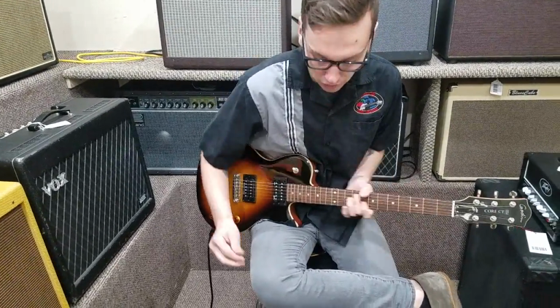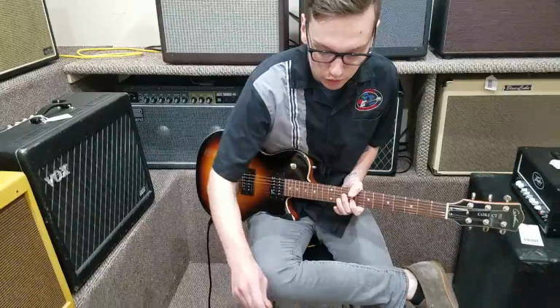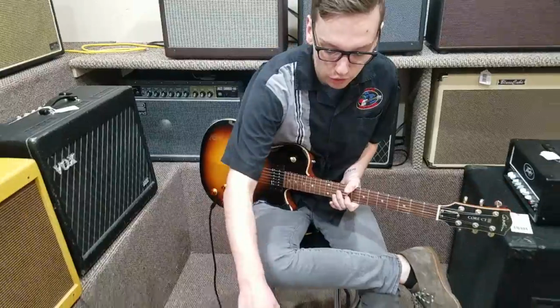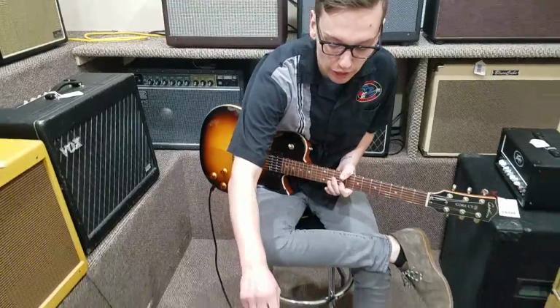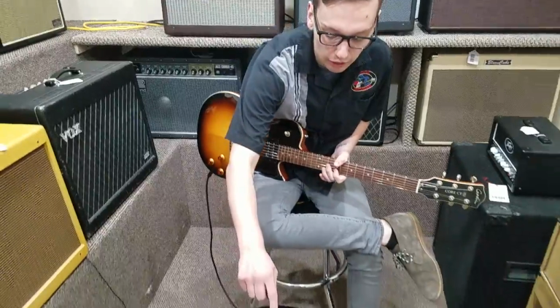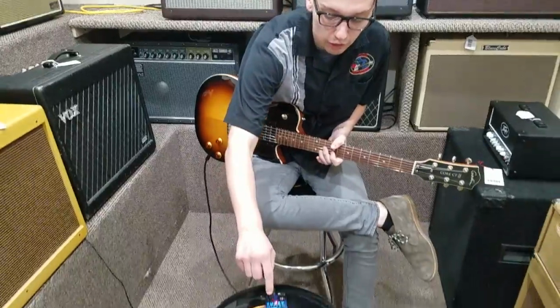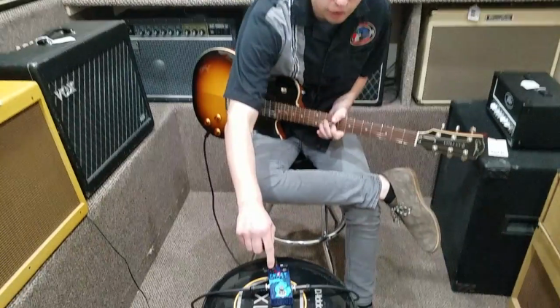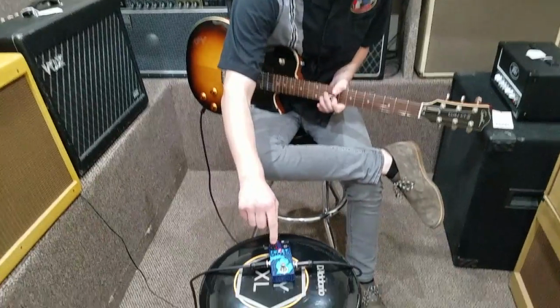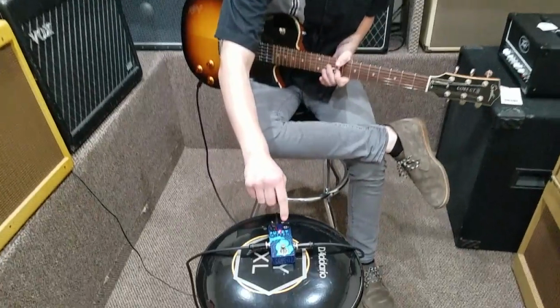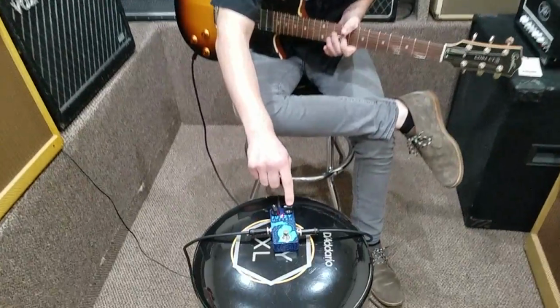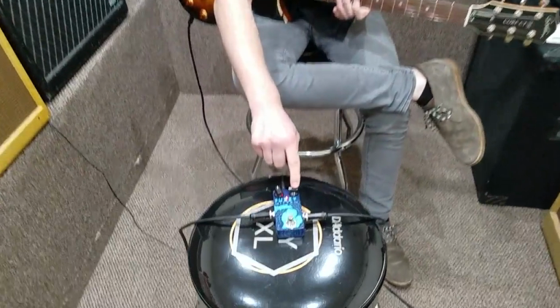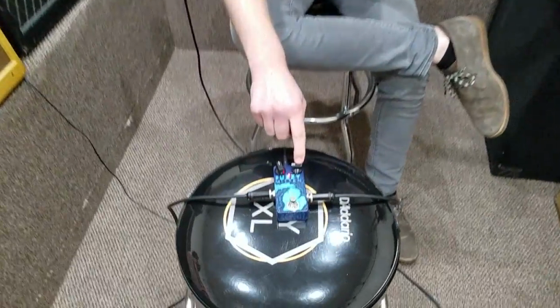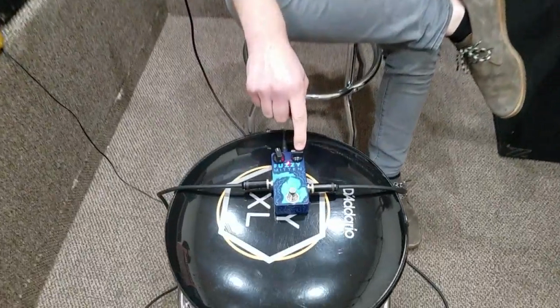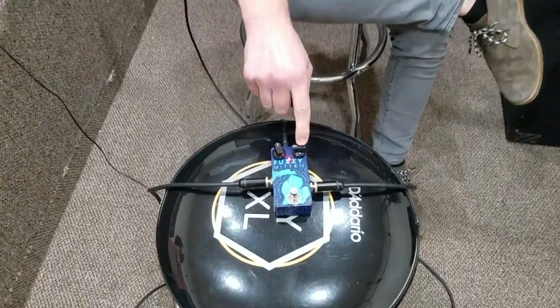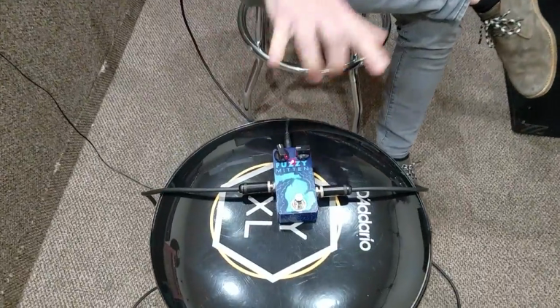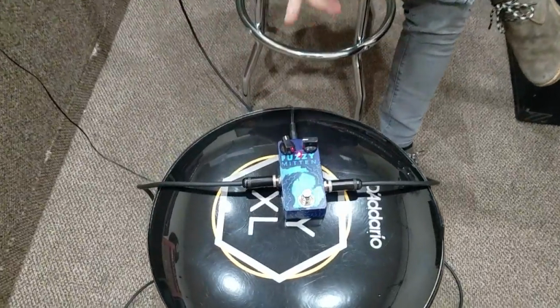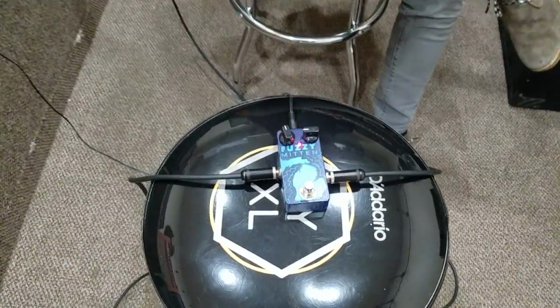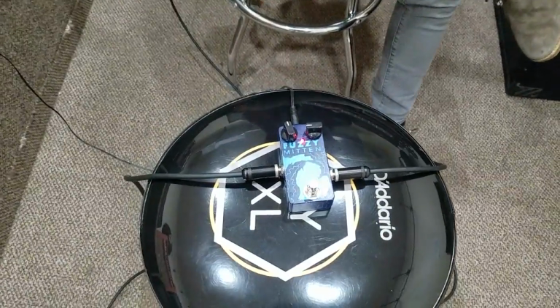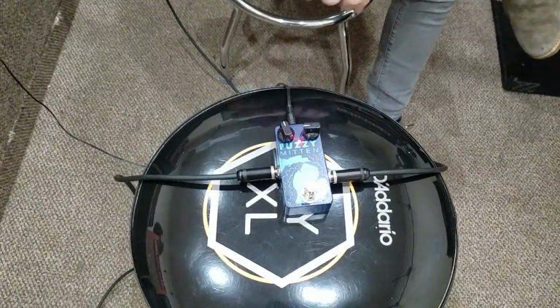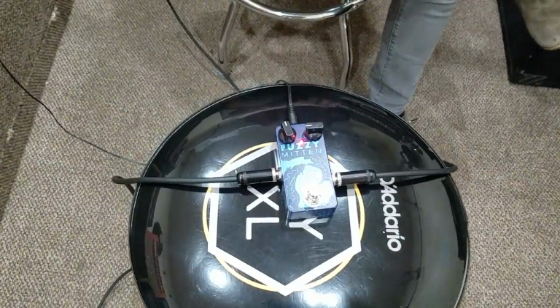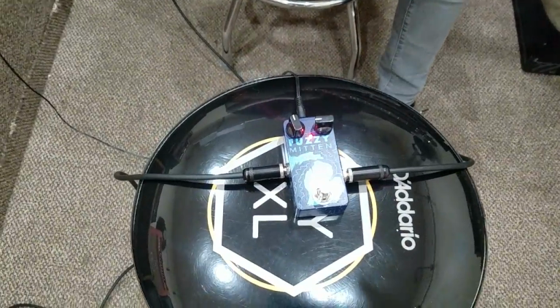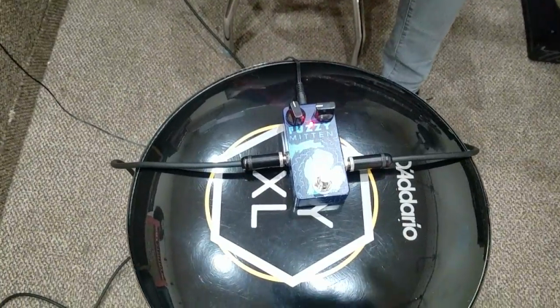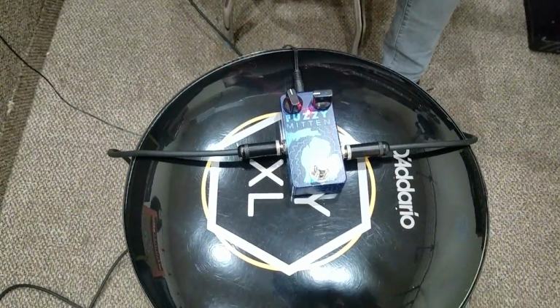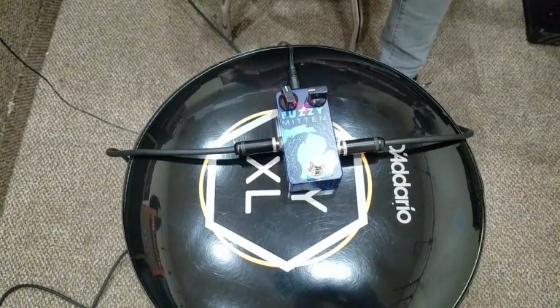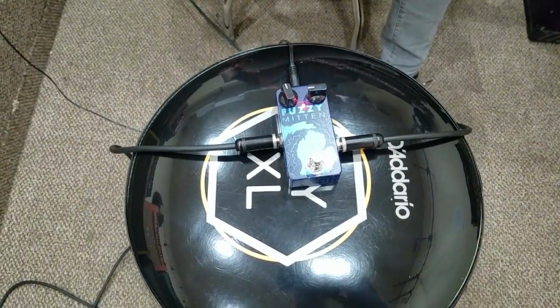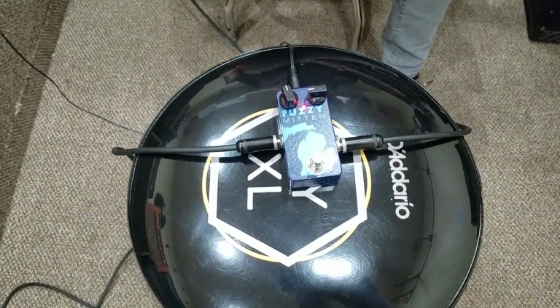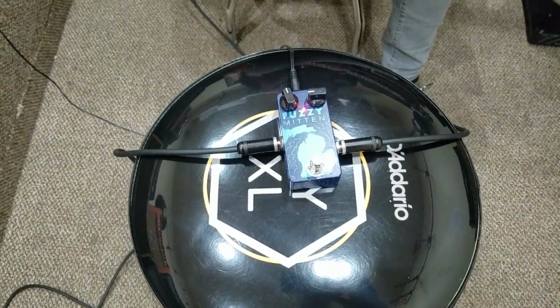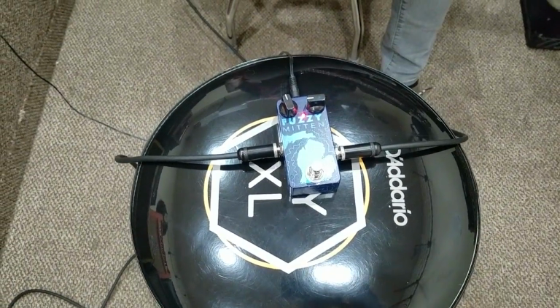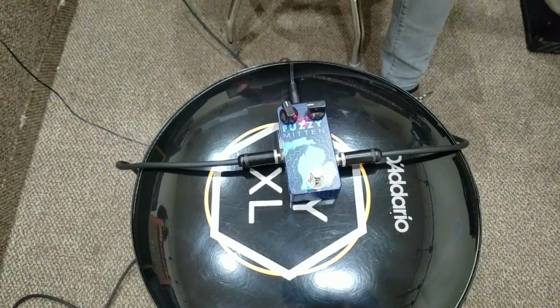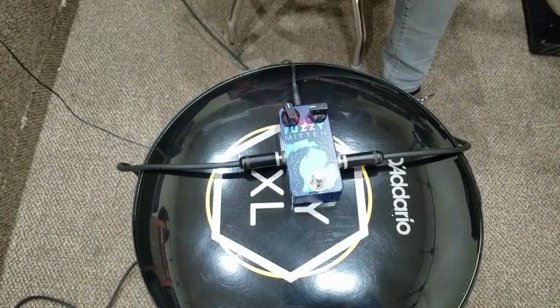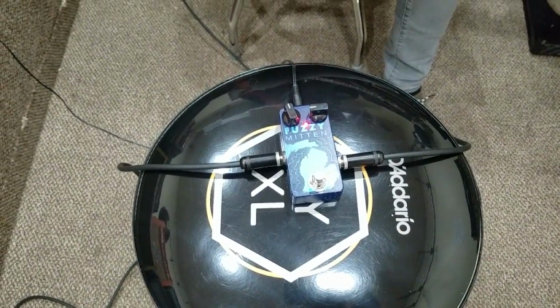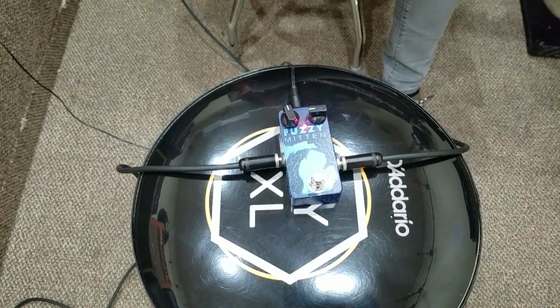So you've got a volume and a tone-slash-gain knob, which is kind of cool. We'll play around with those for a second.